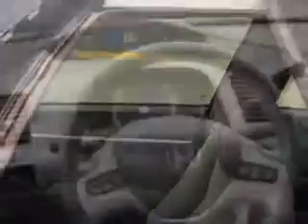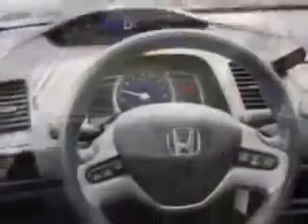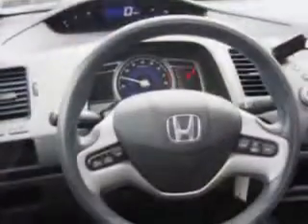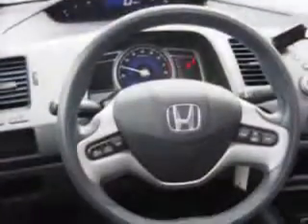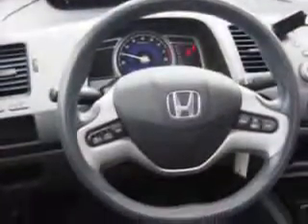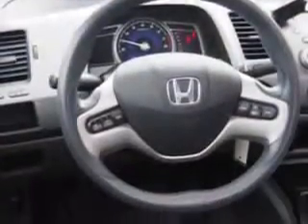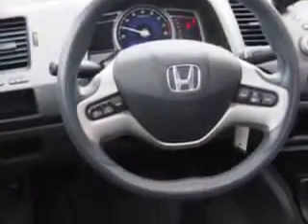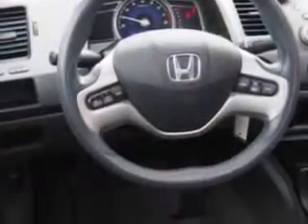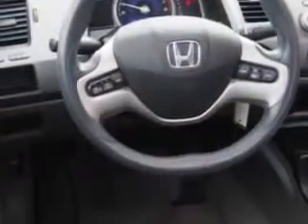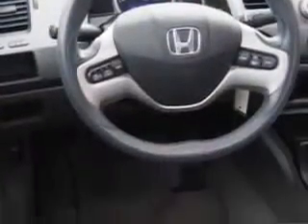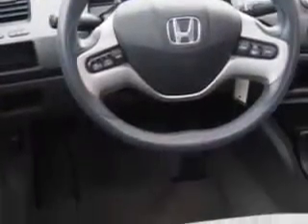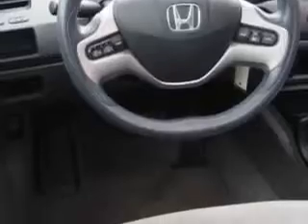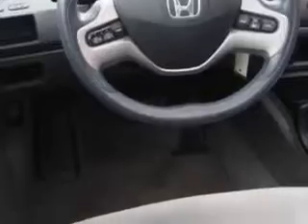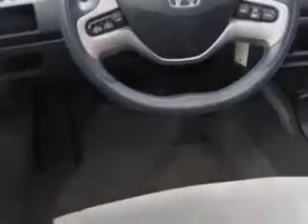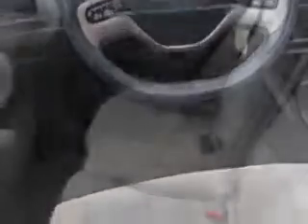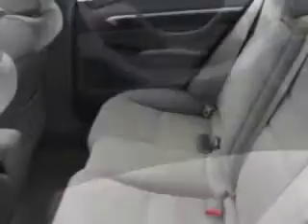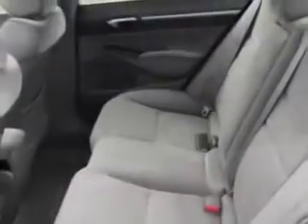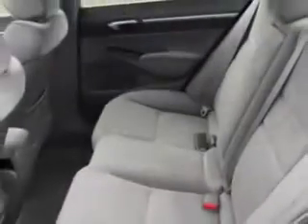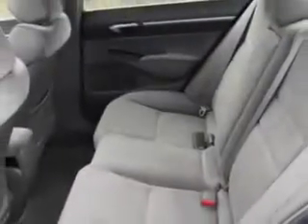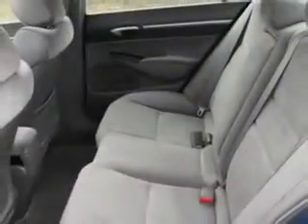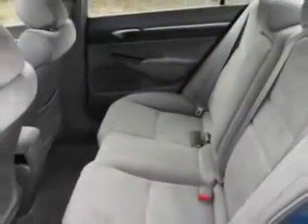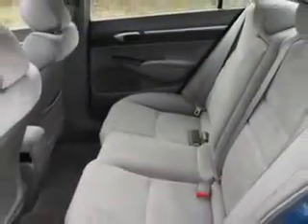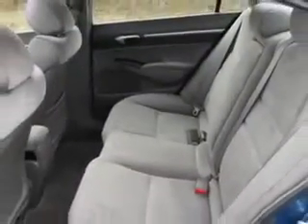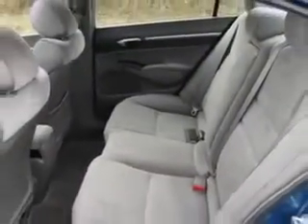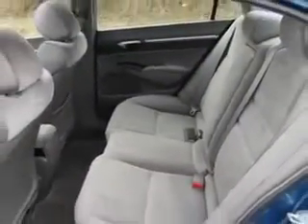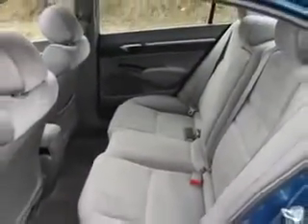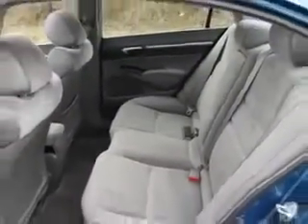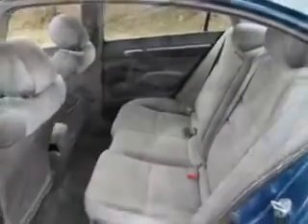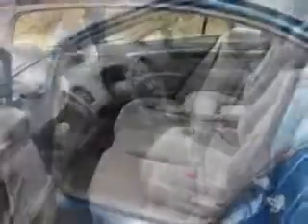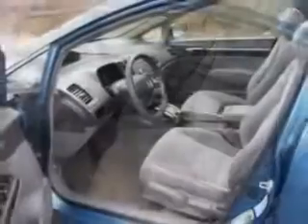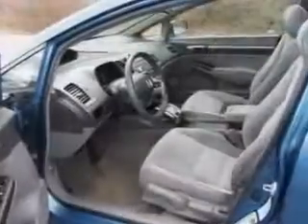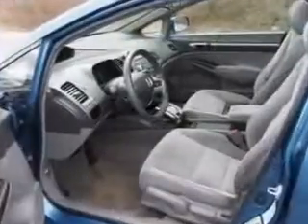Enjoy the drive and have peace of mind in this 2008 Honda Civic. See us at WNL Subaru today!